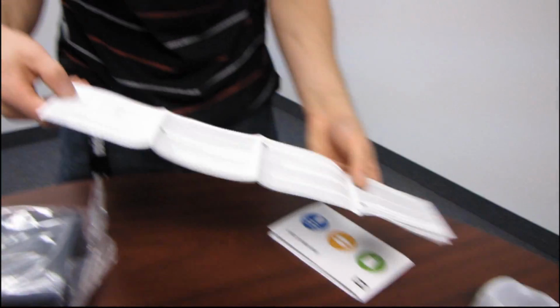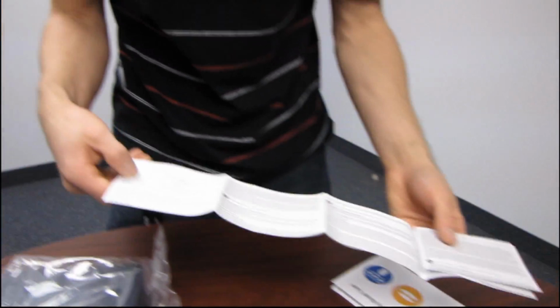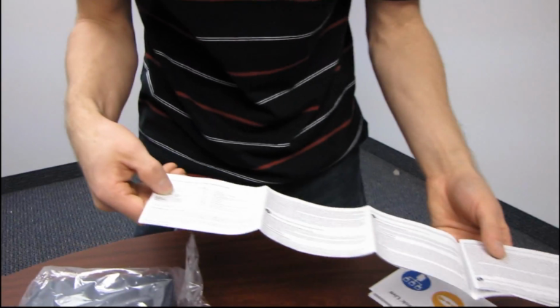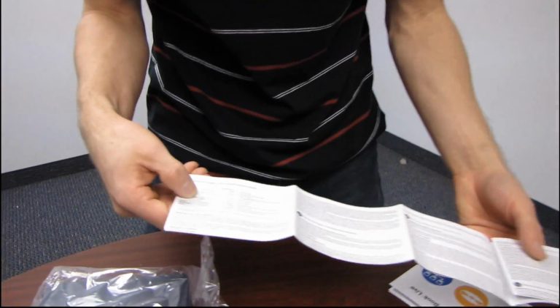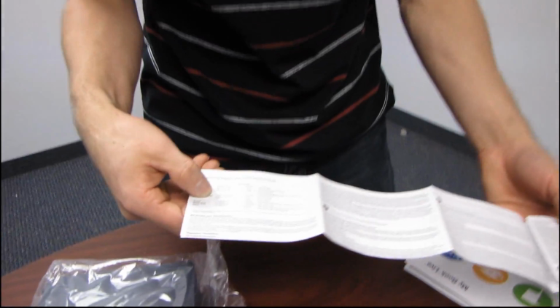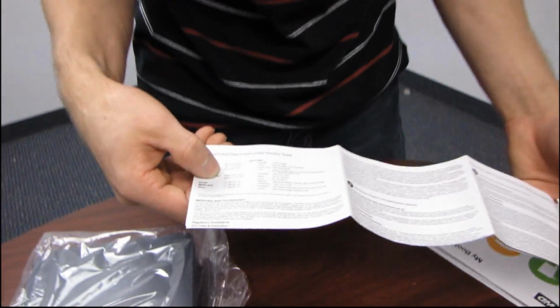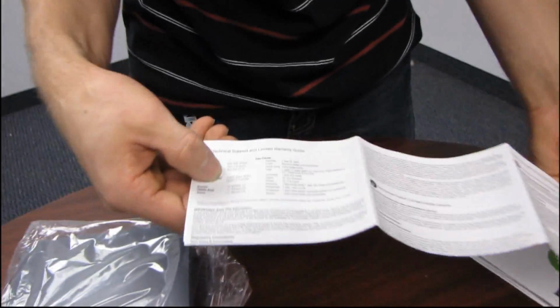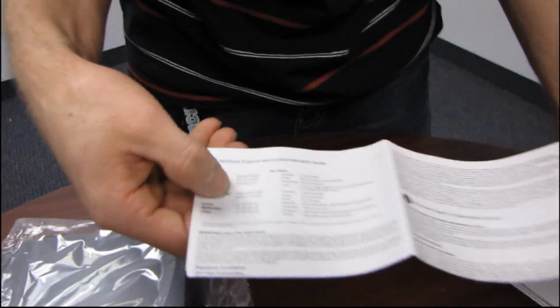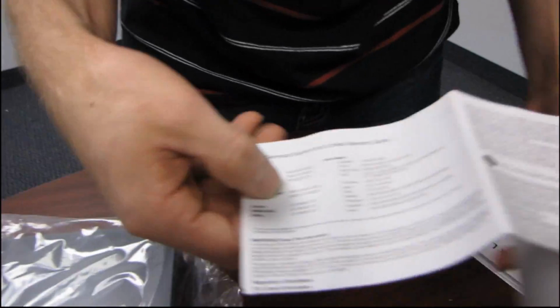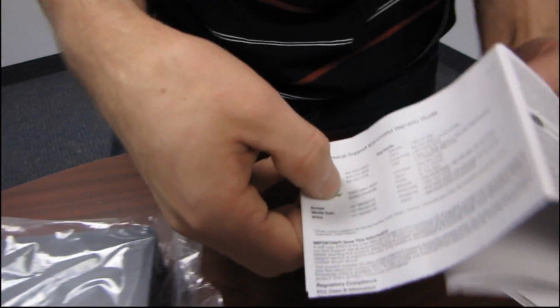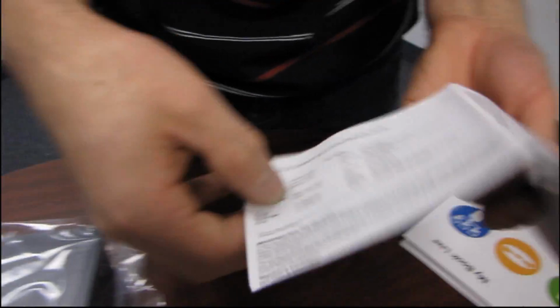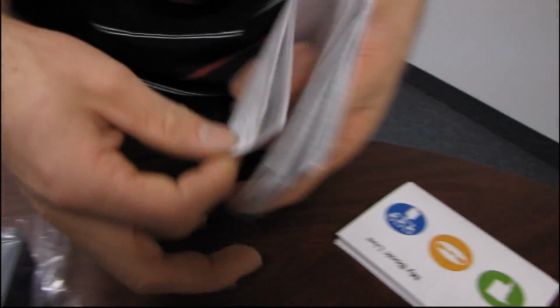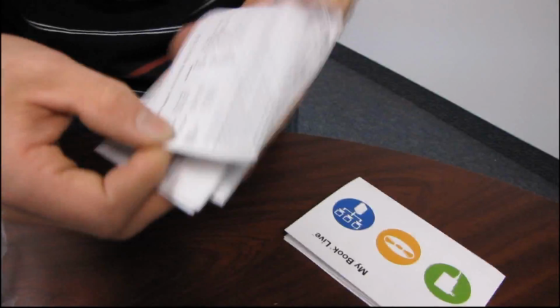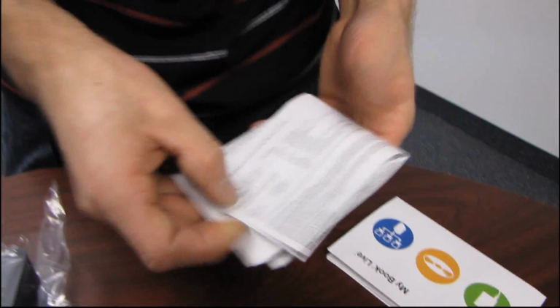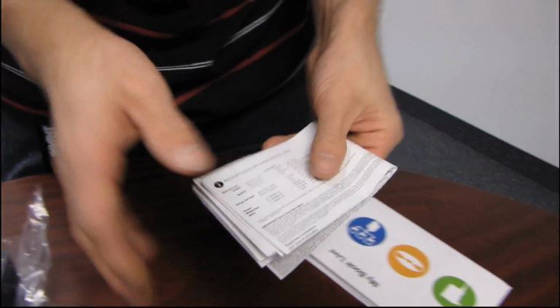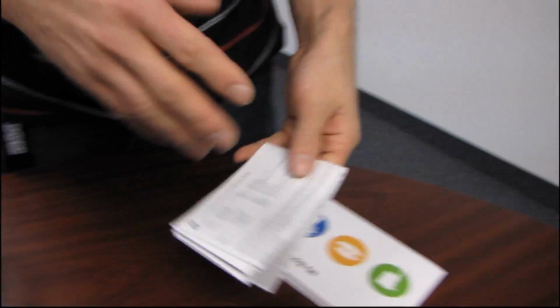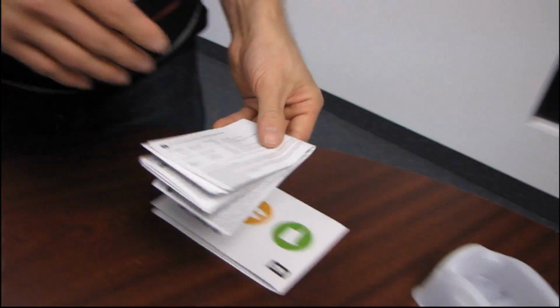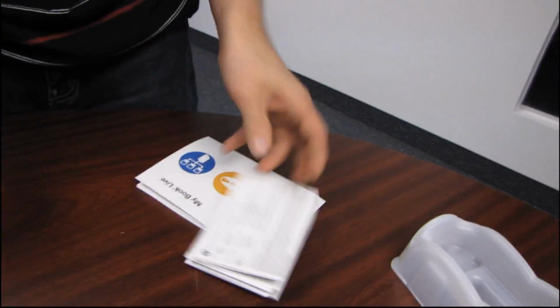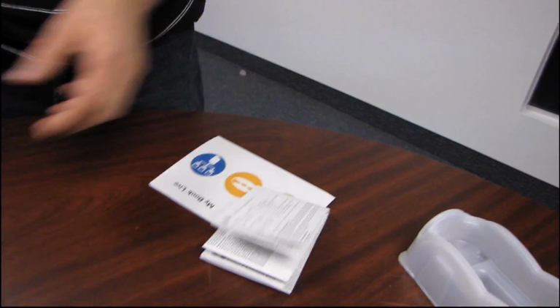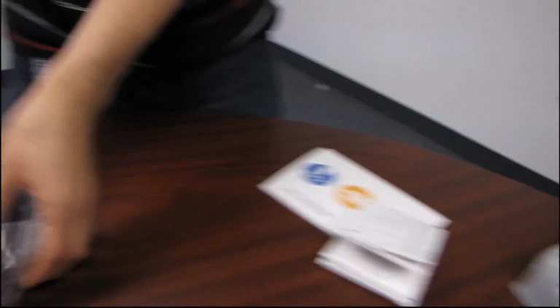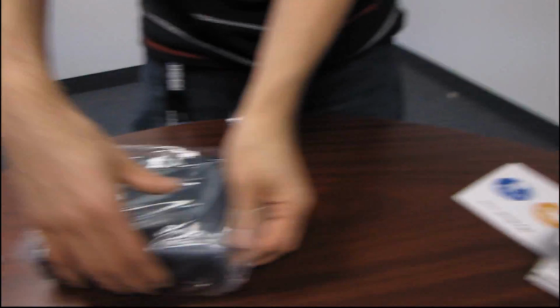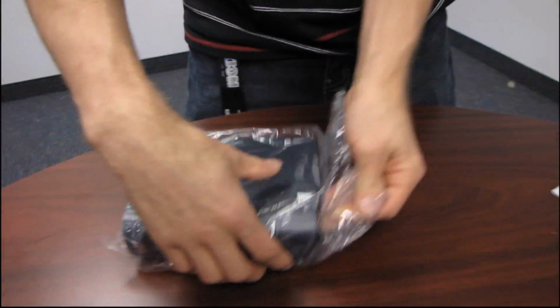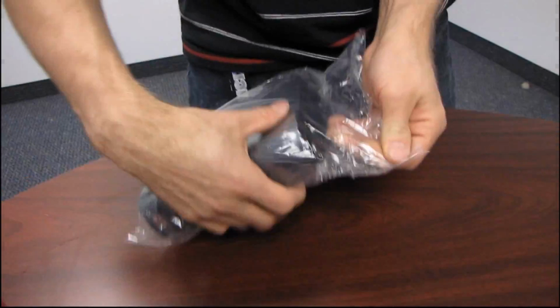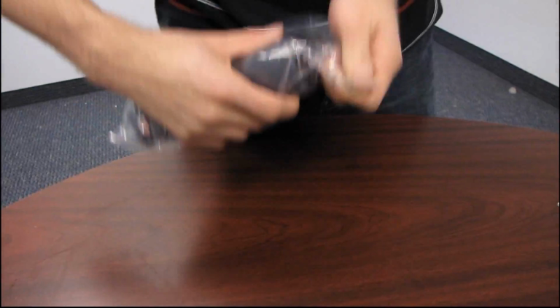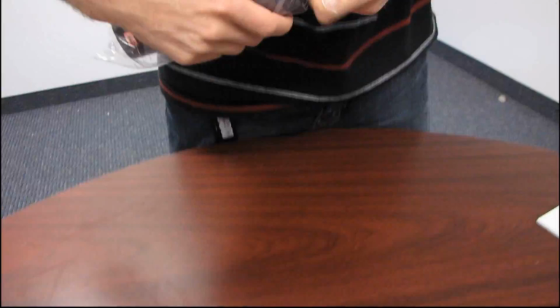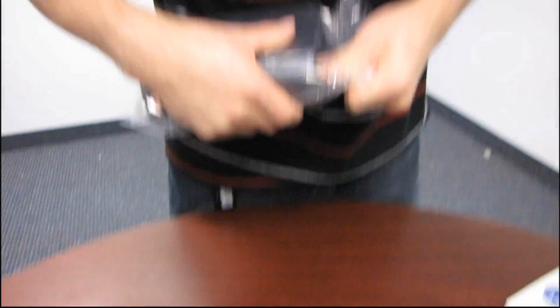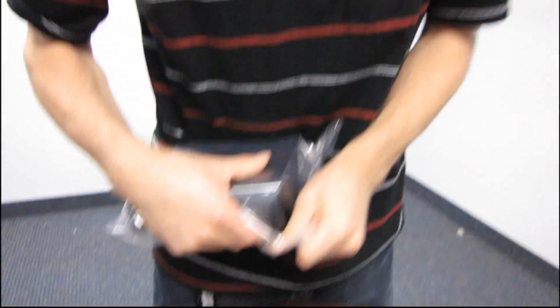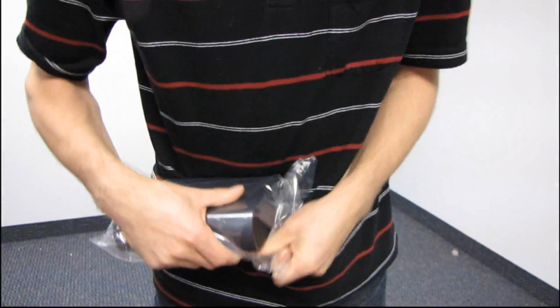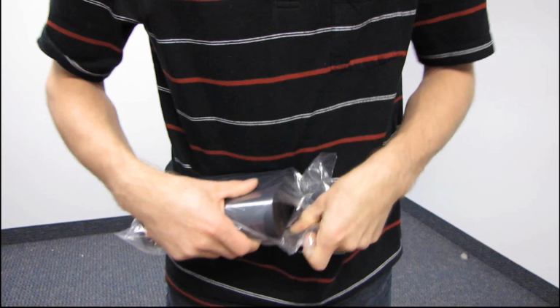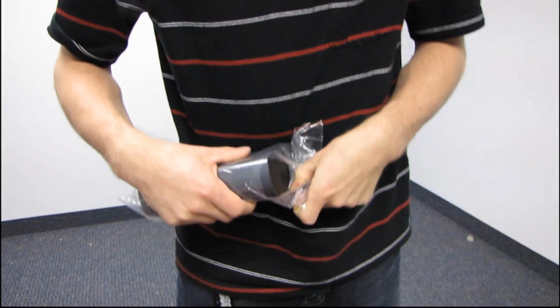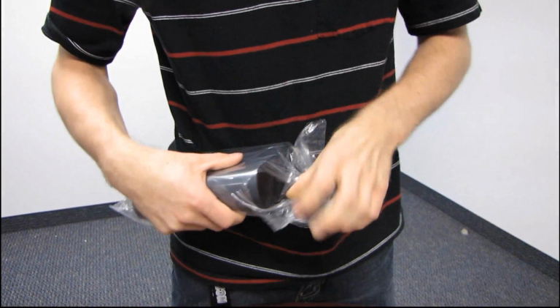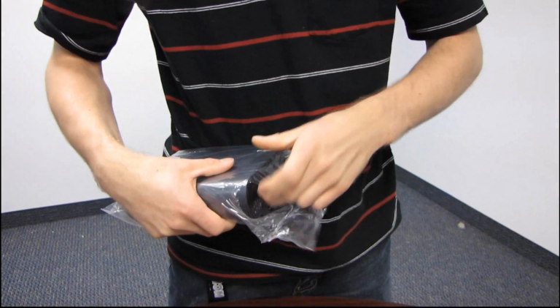Next we have the technical support and limited warranty guide — all black and white text, very boring.